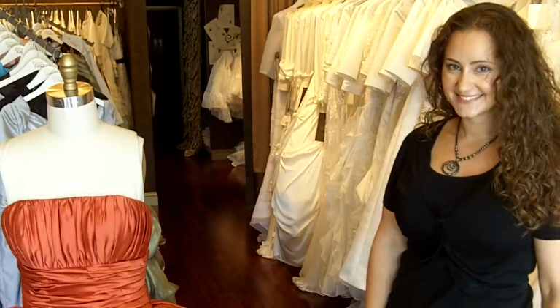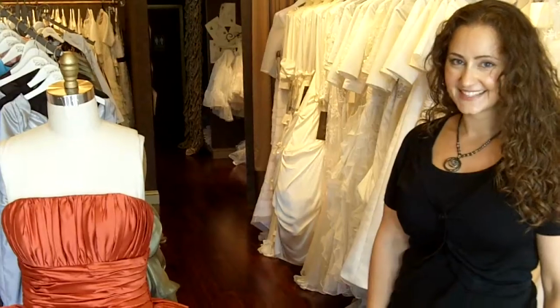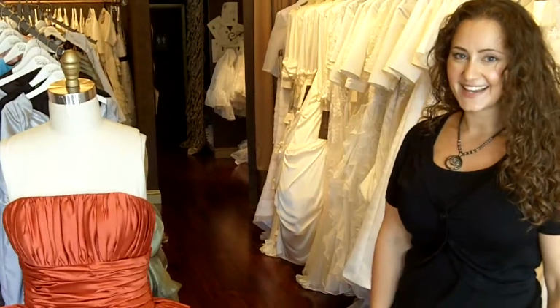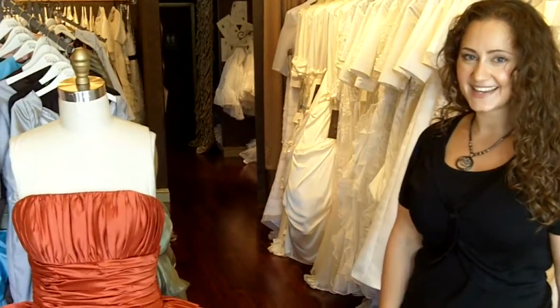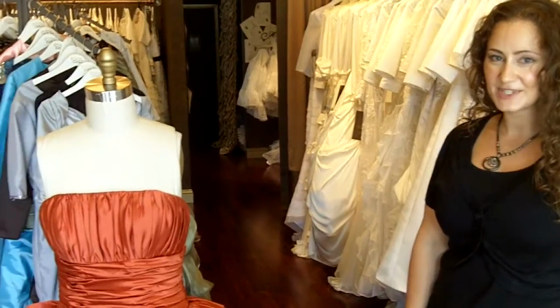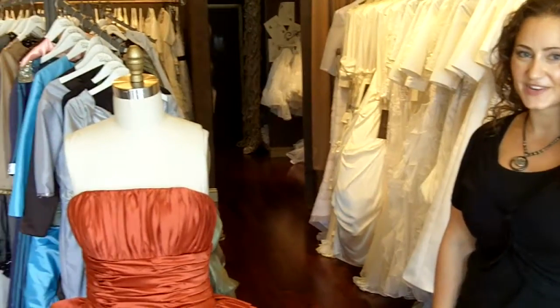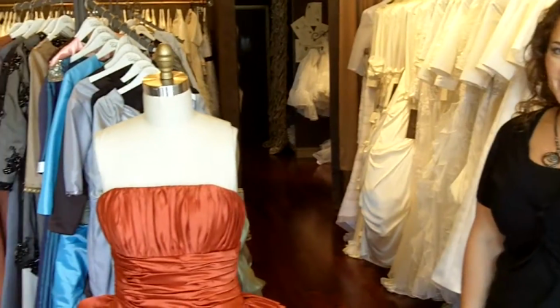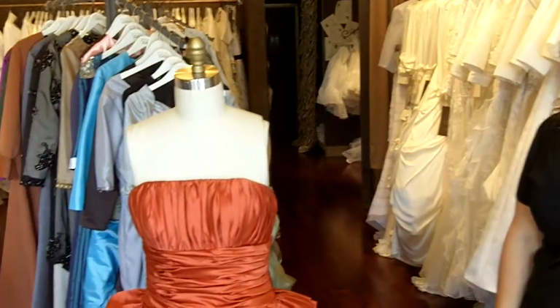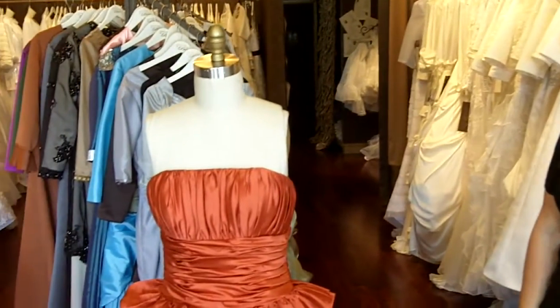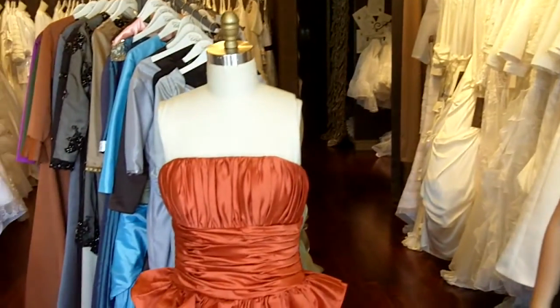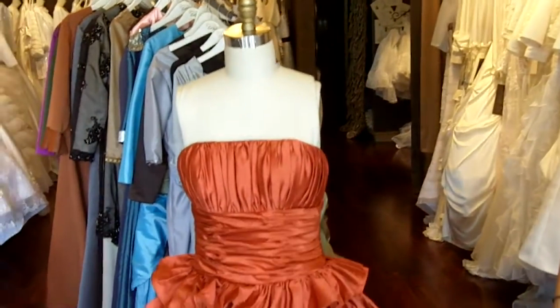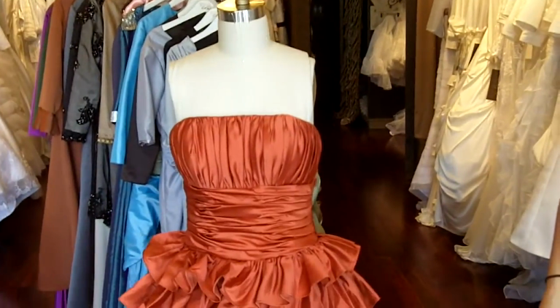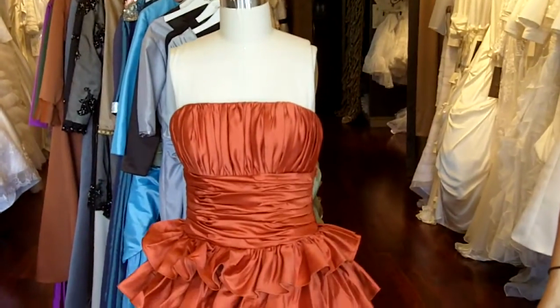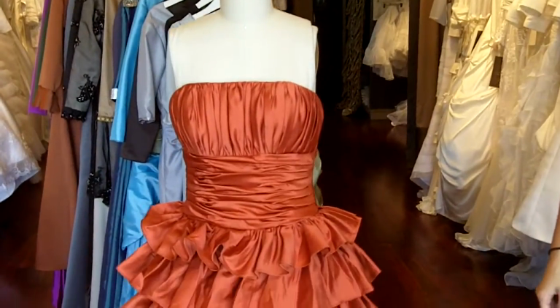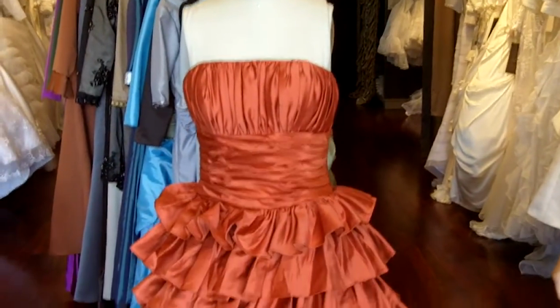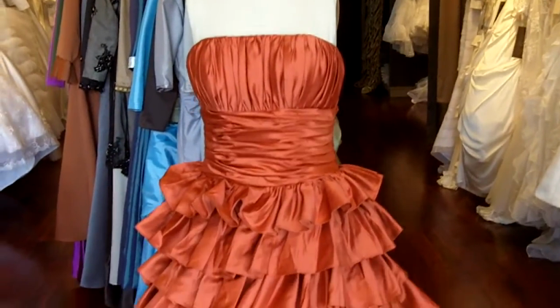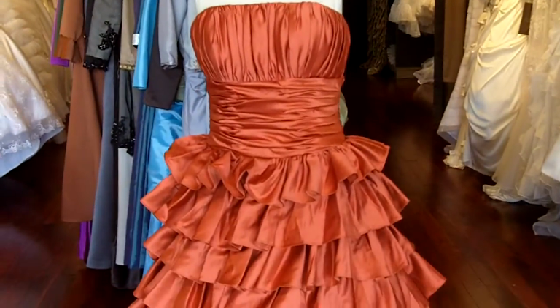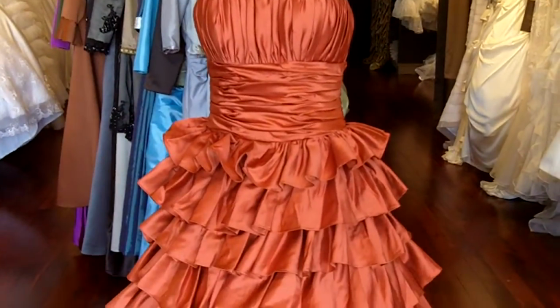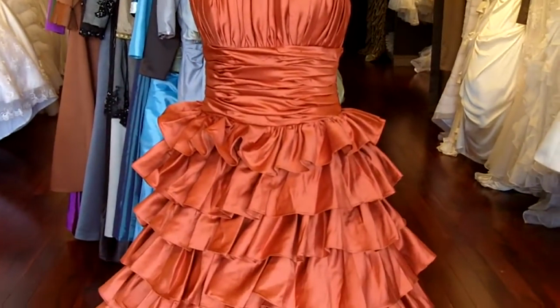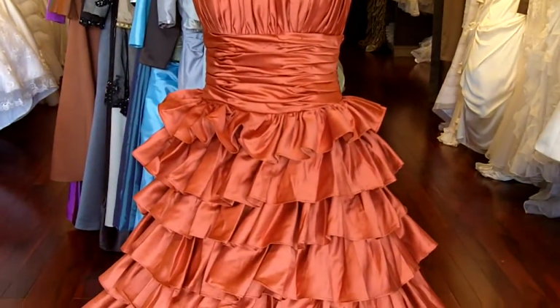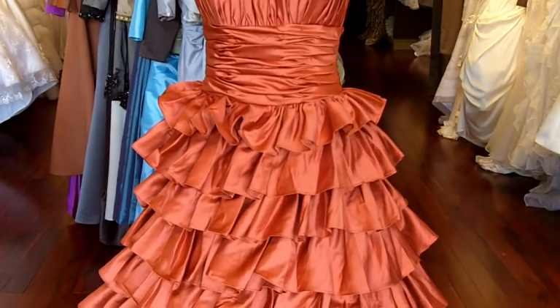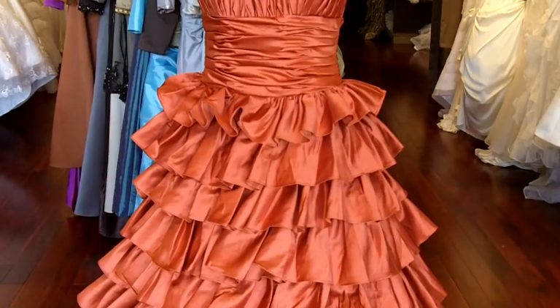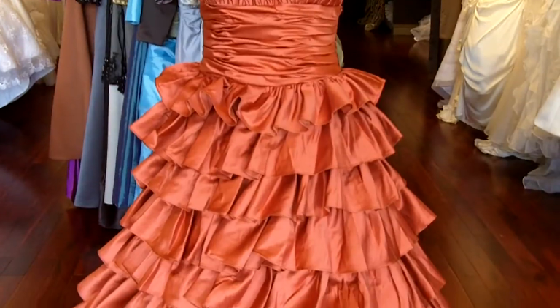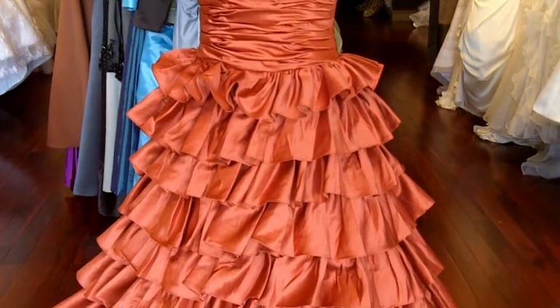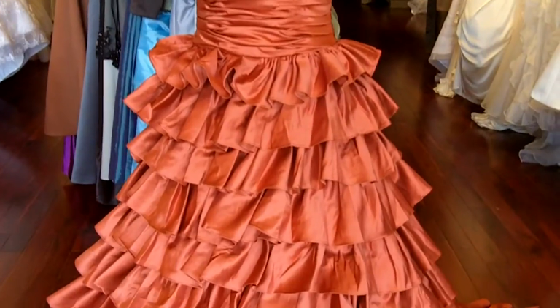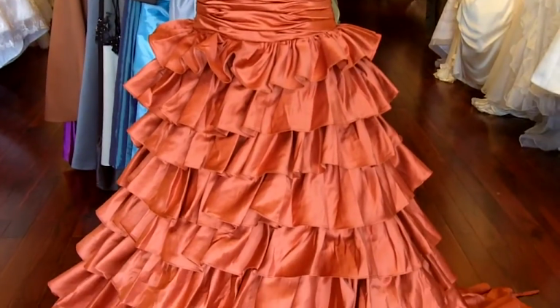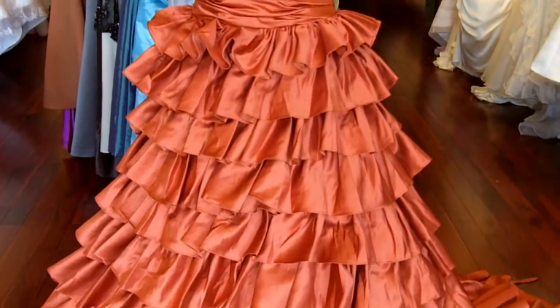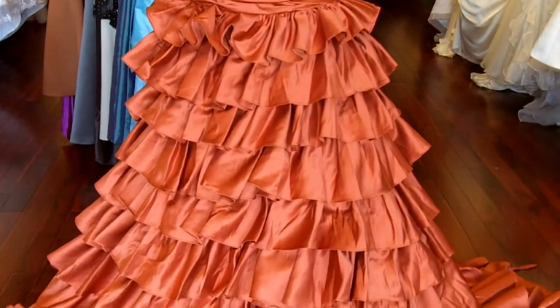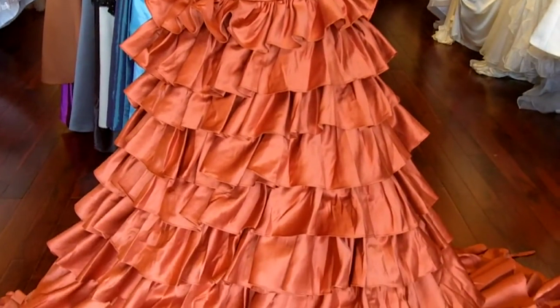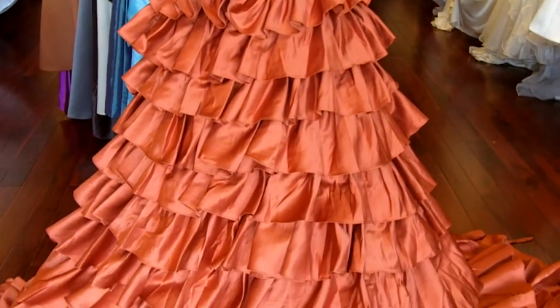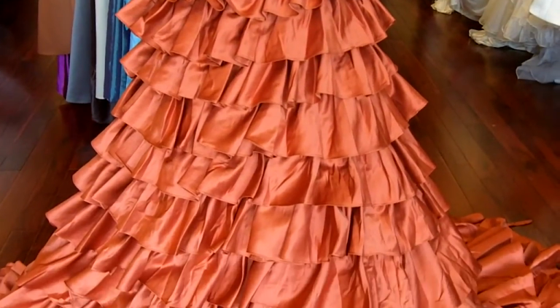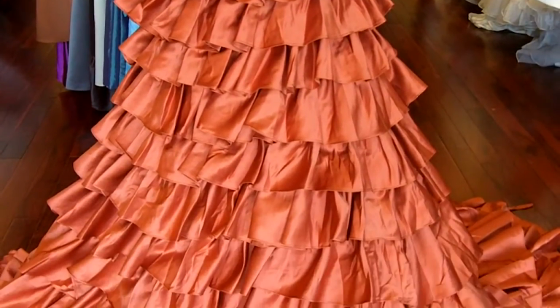Hi, I'm Tova from Winning Dress Fantasy. Thank you so much for joining us today. Today I will talk about gown CP333.